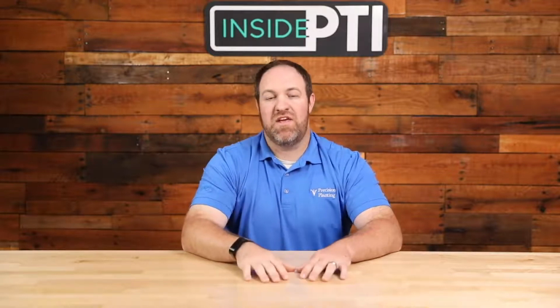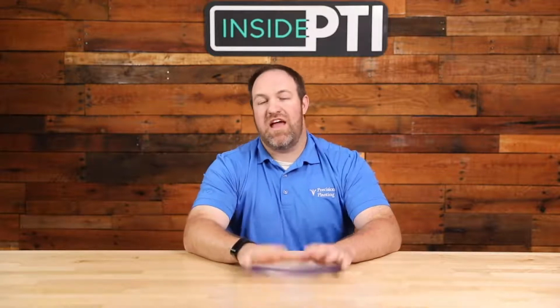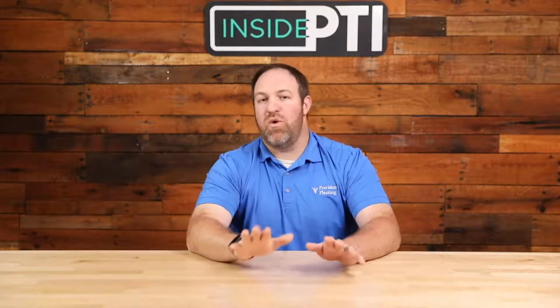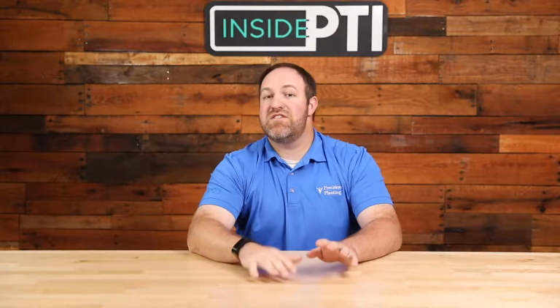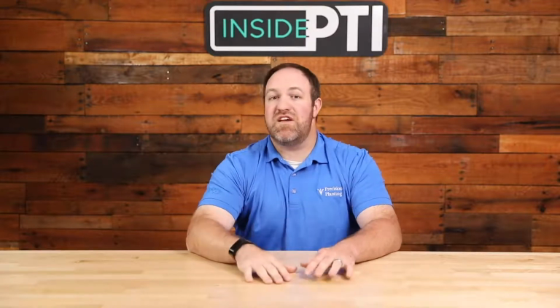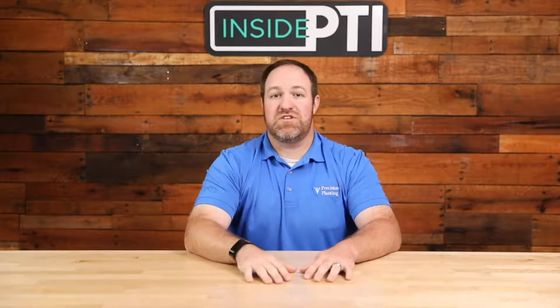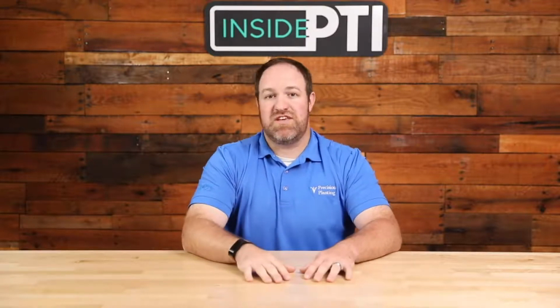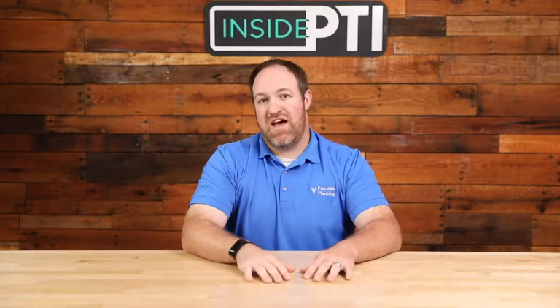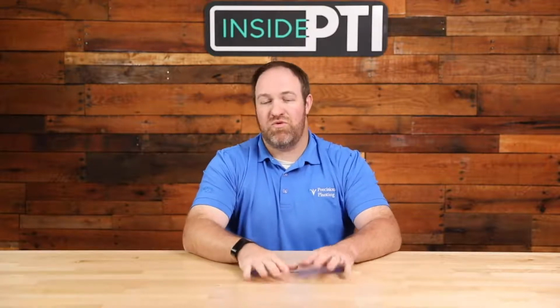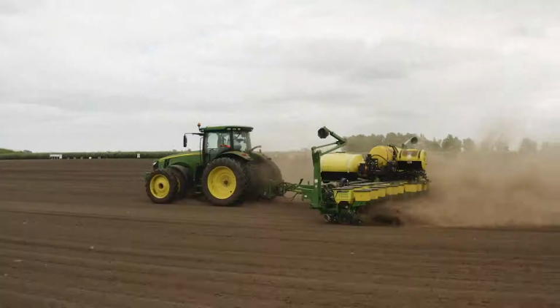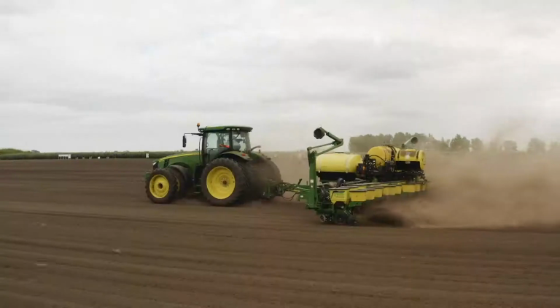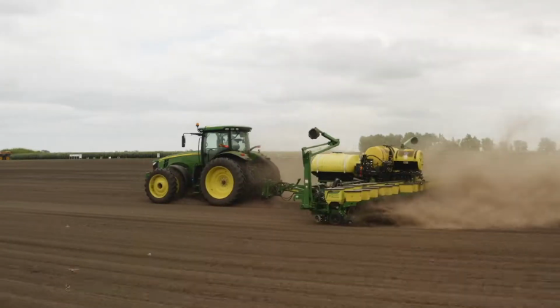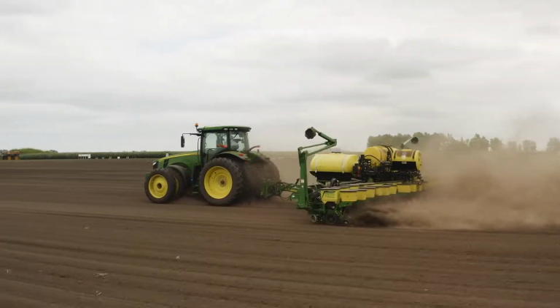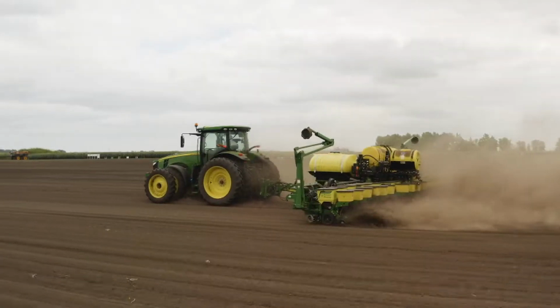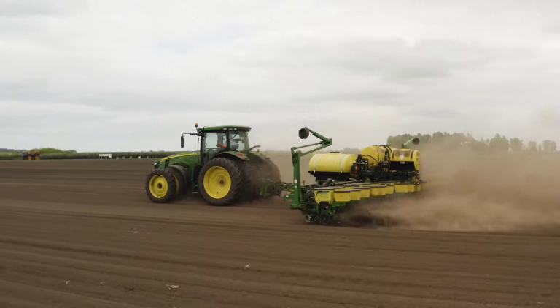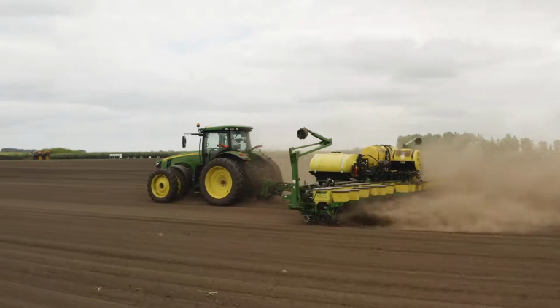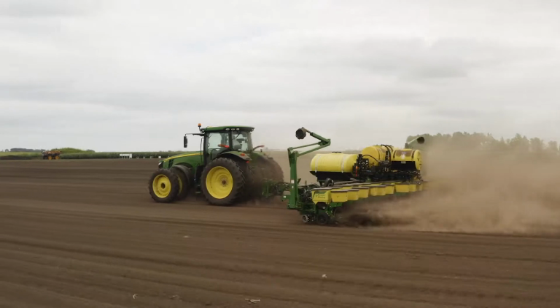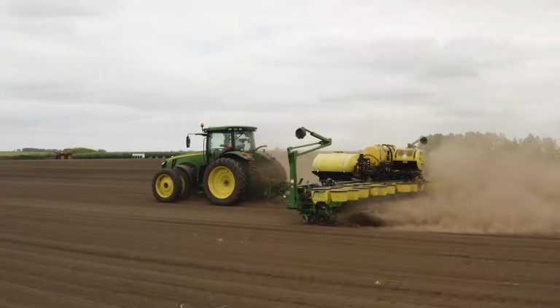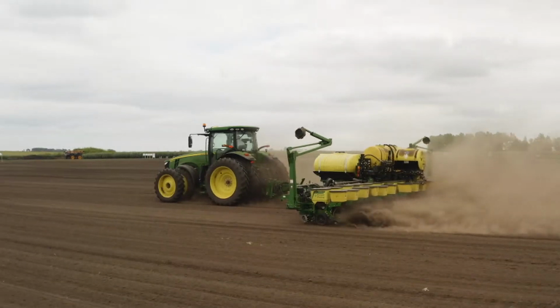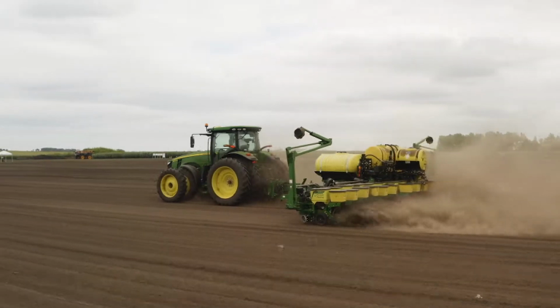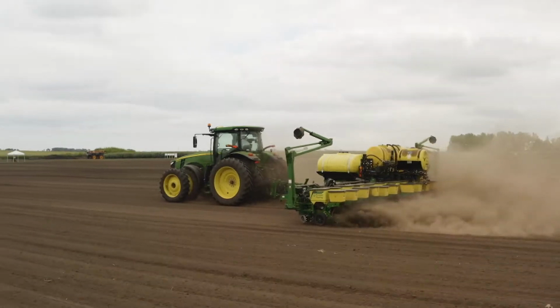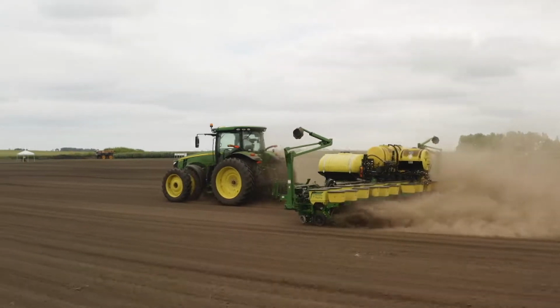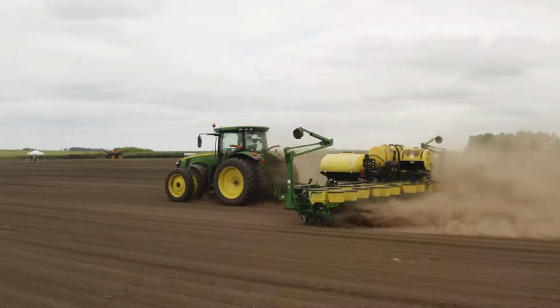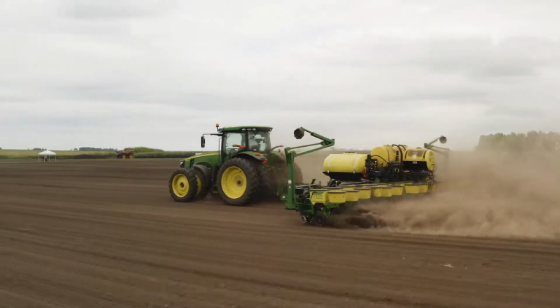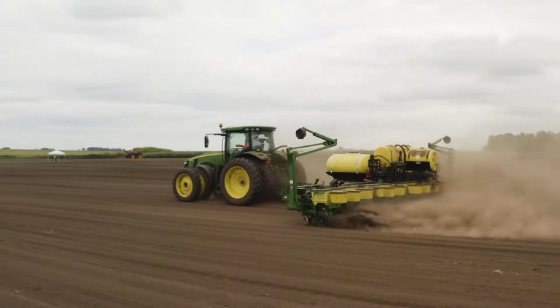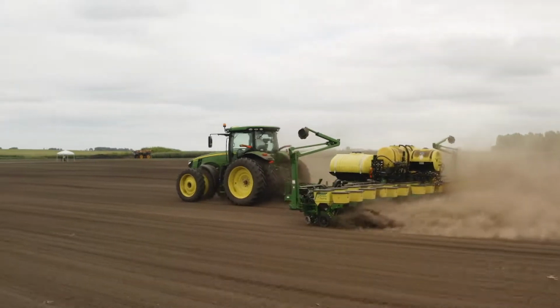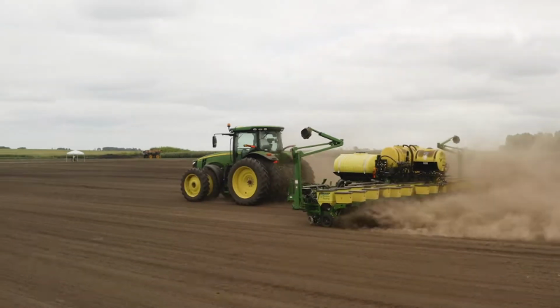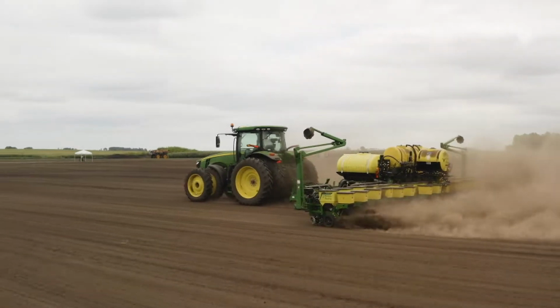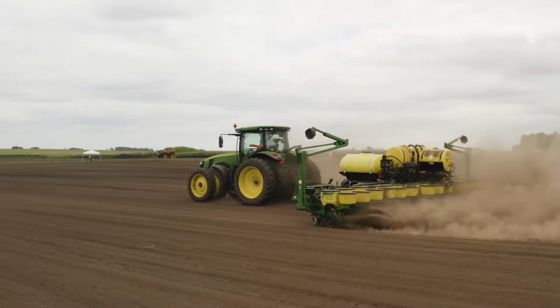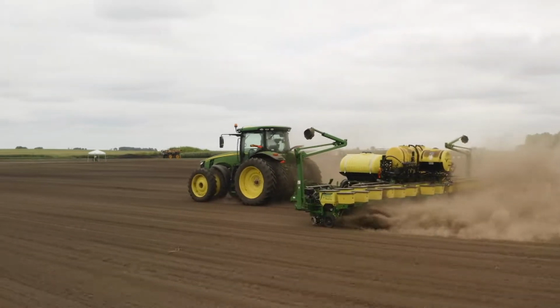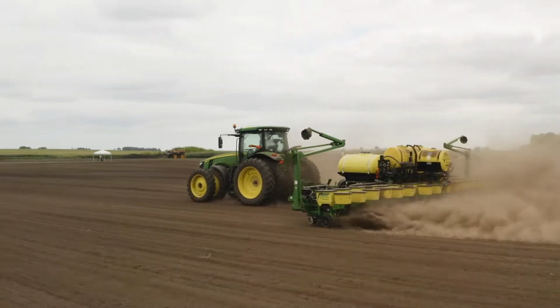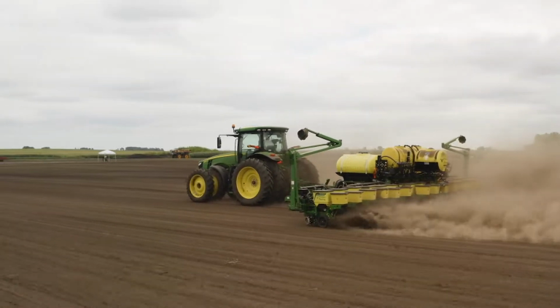The way this study was set up was with a planter equipped with Speed Tube, VSET, and V-Drive. We planted at 4, 6, 8, and 10 miles per hour.